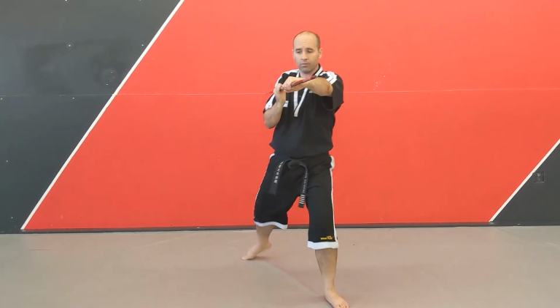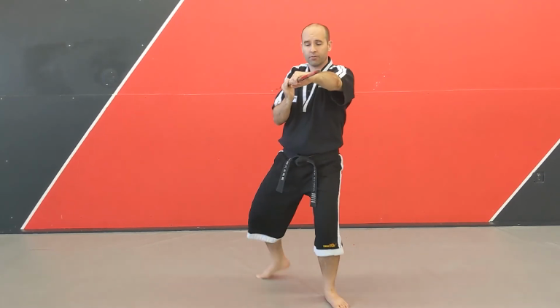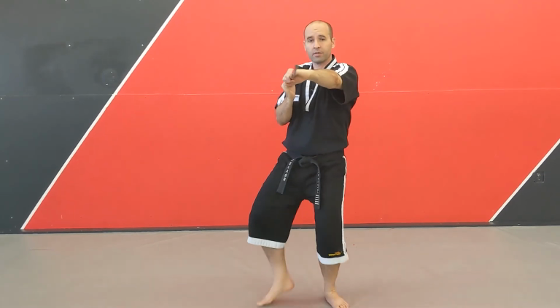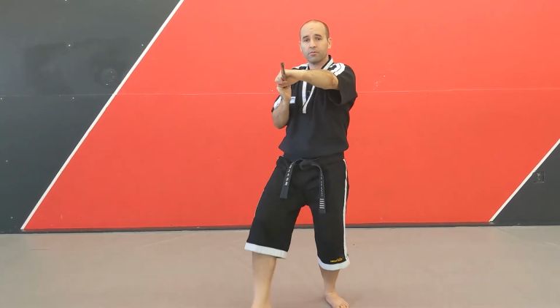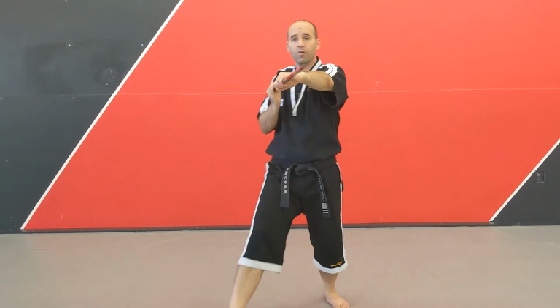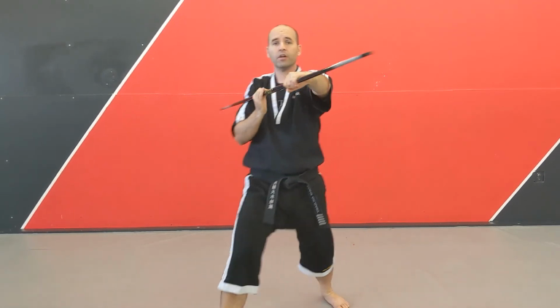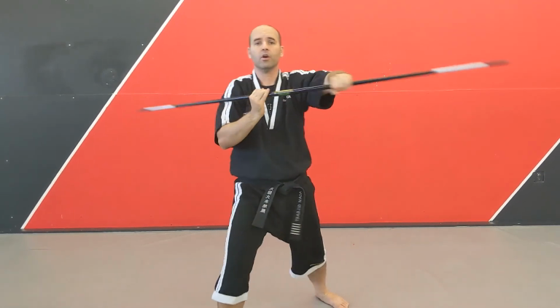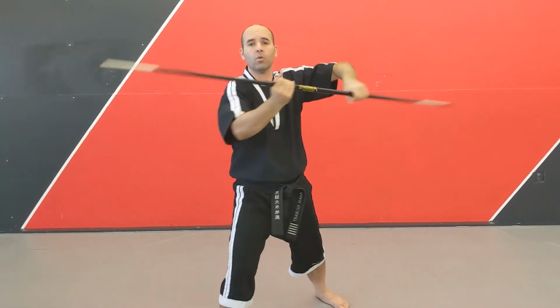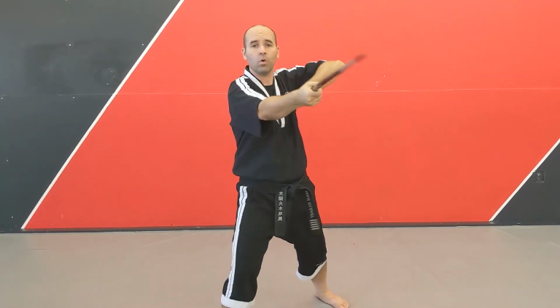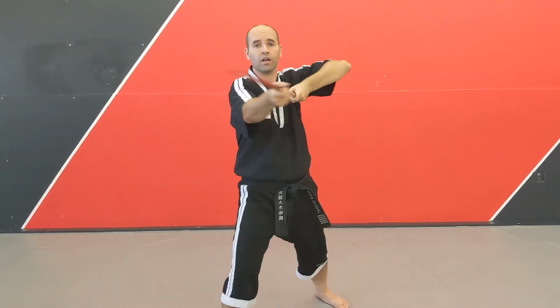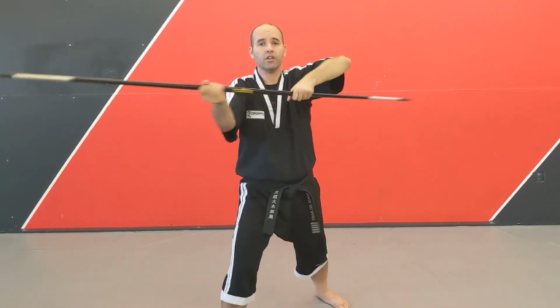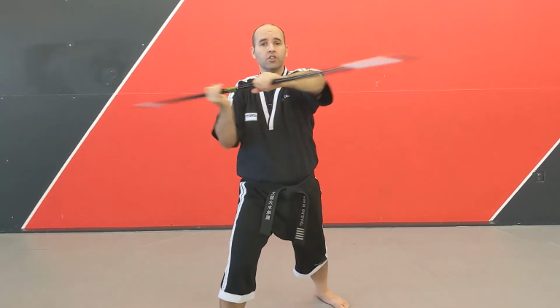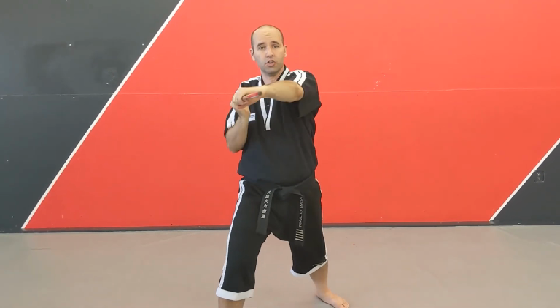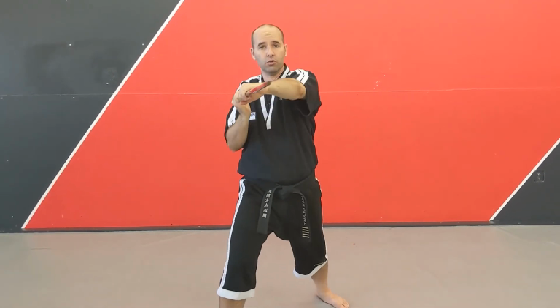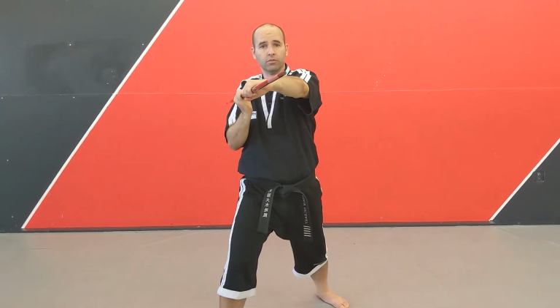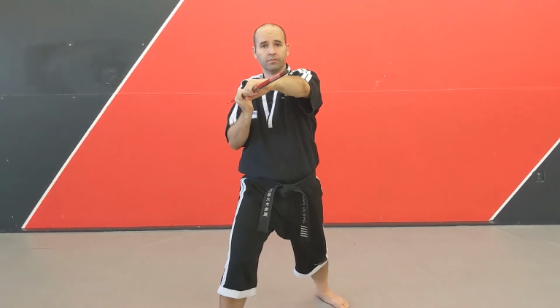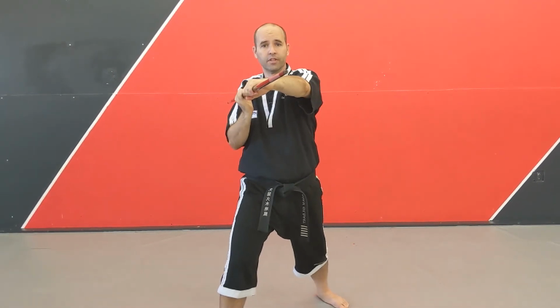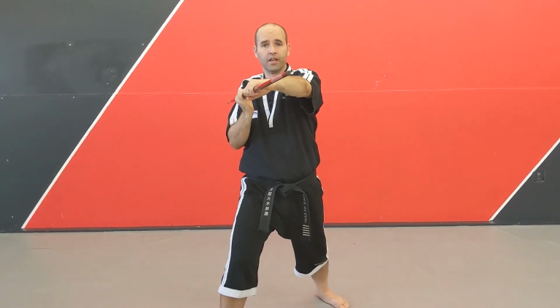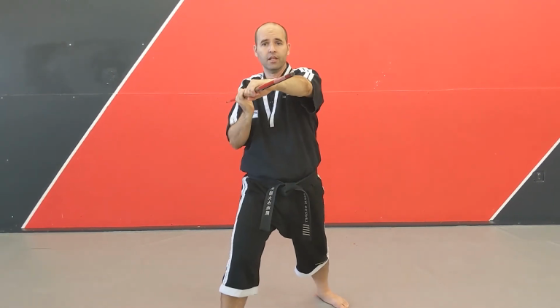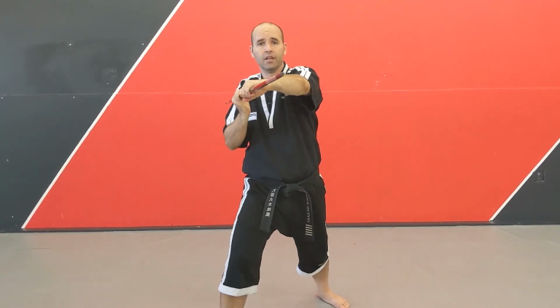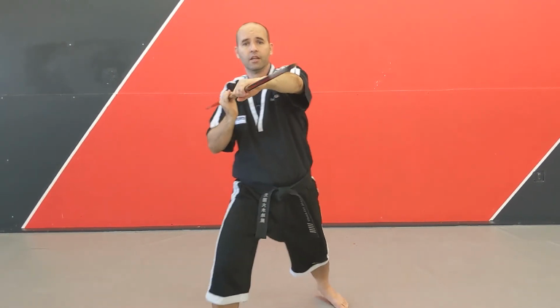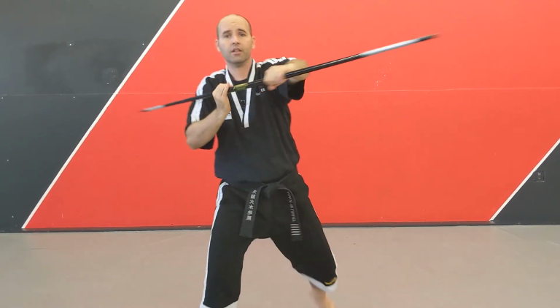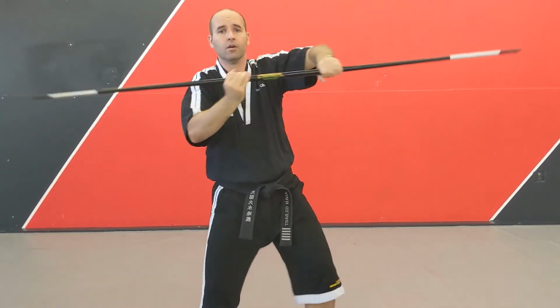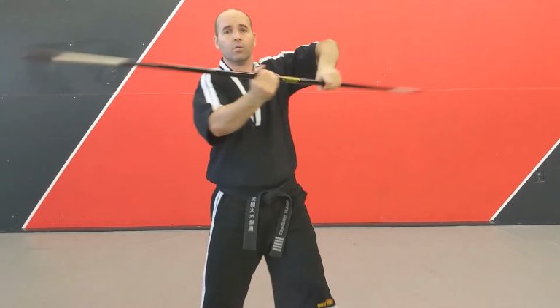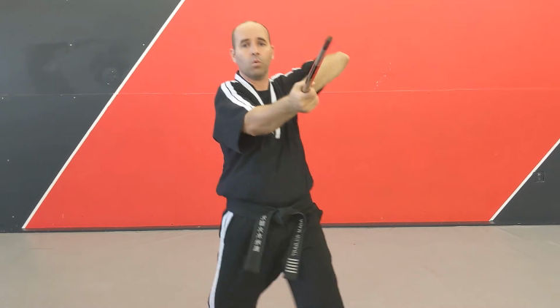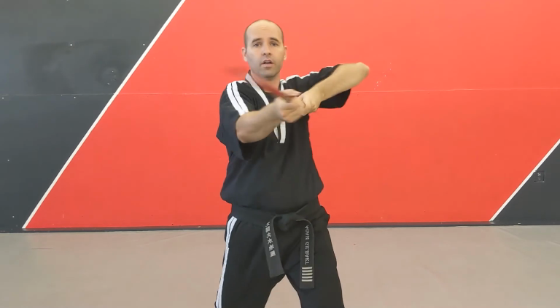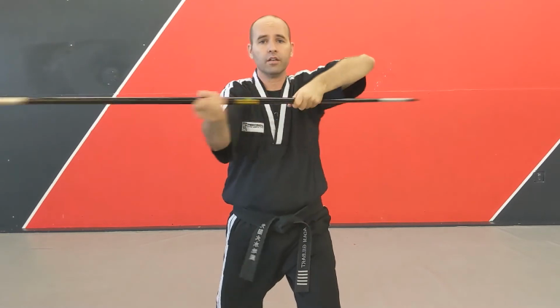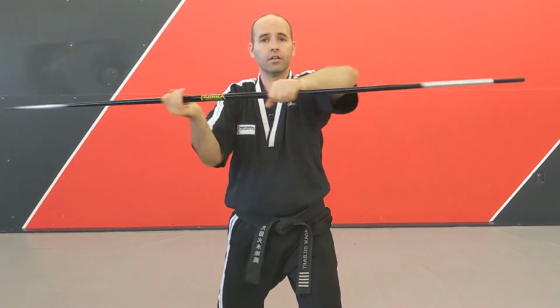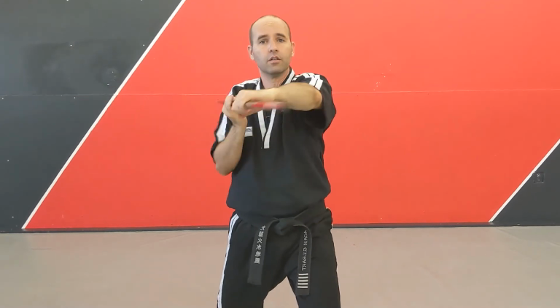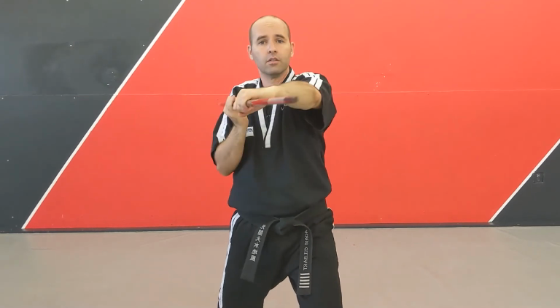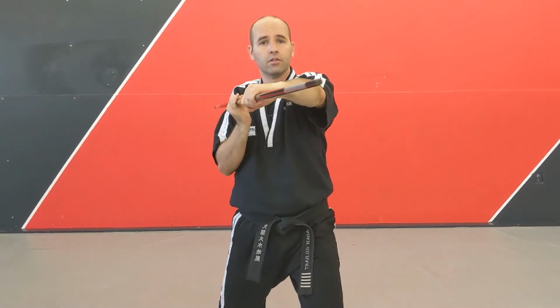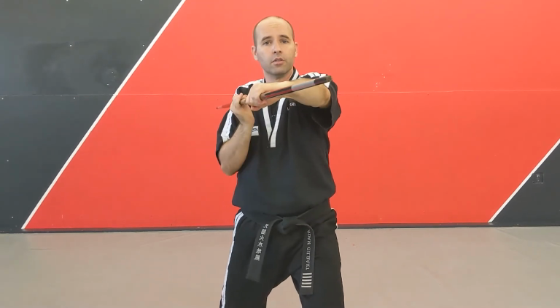Right foot steps forward — one, two. Again, one, two.